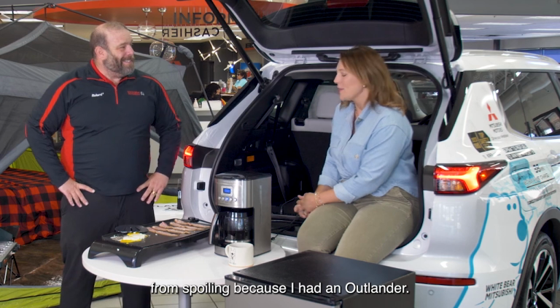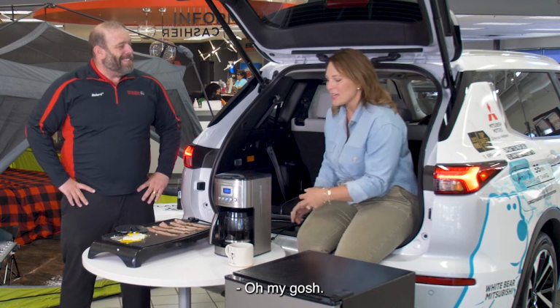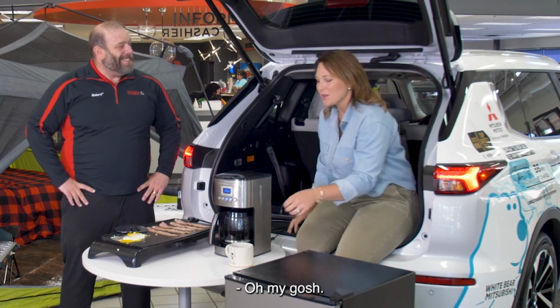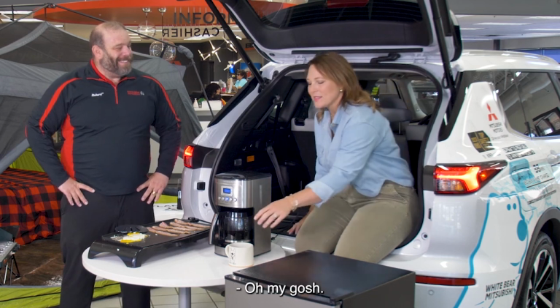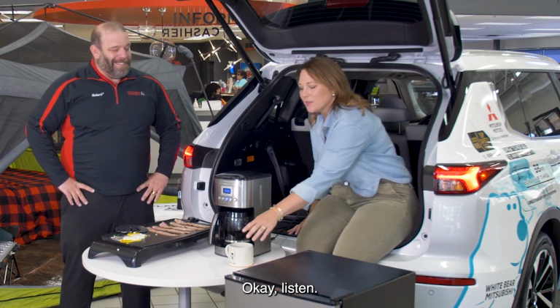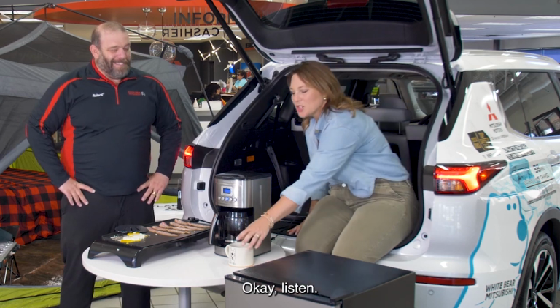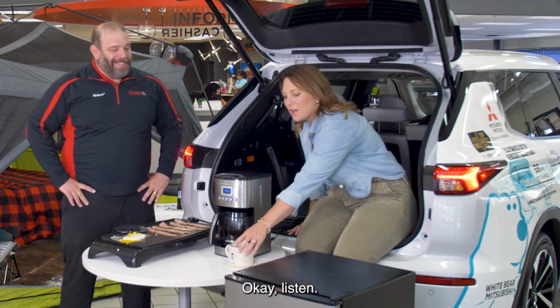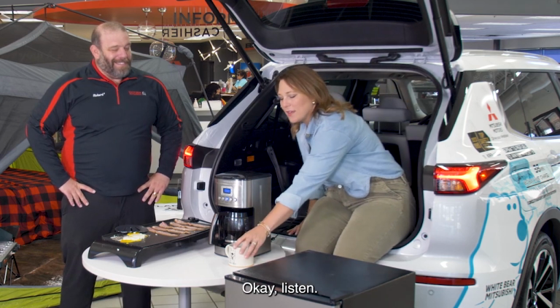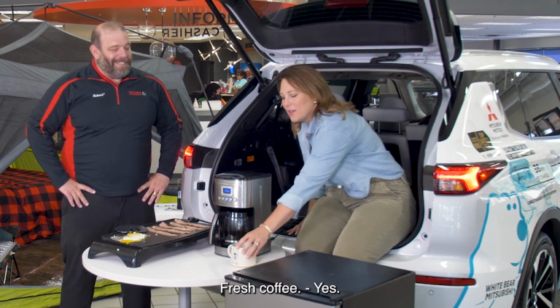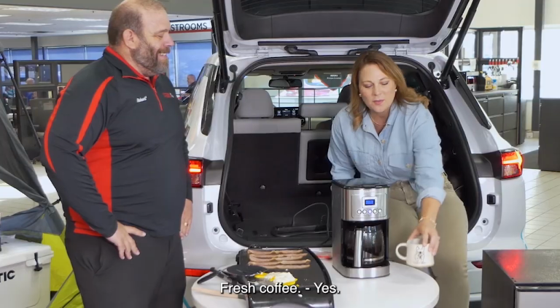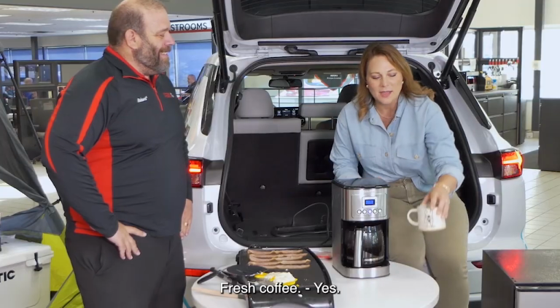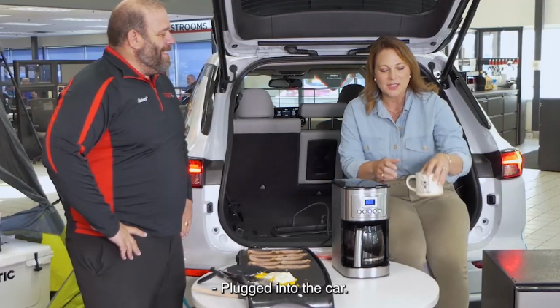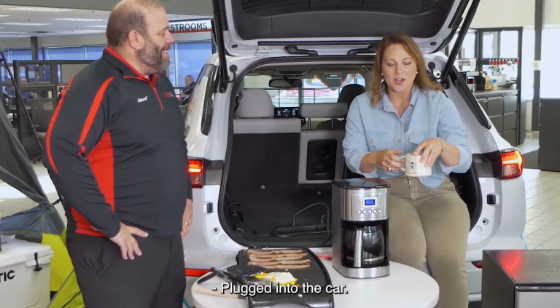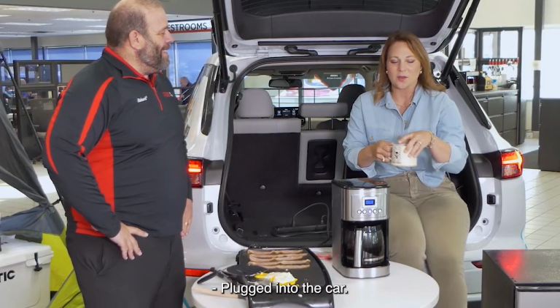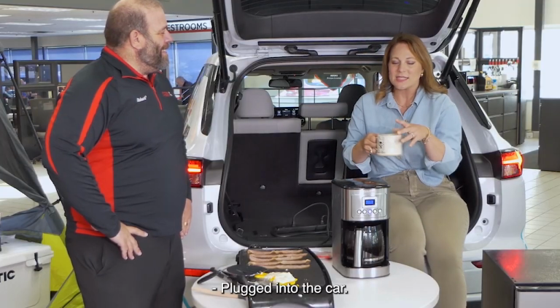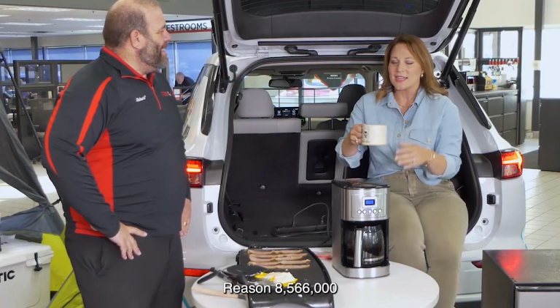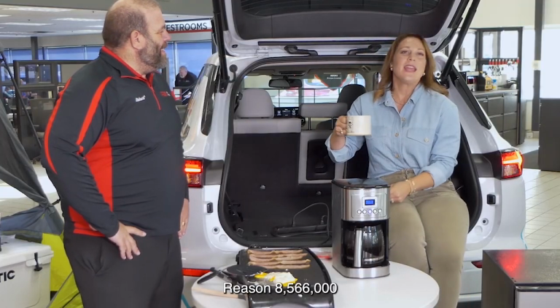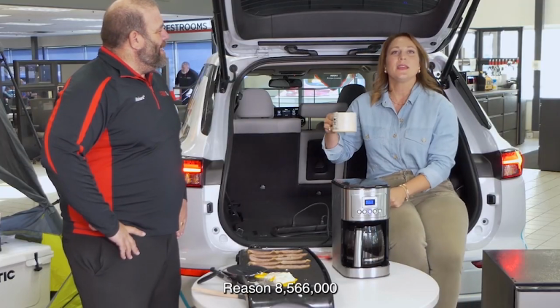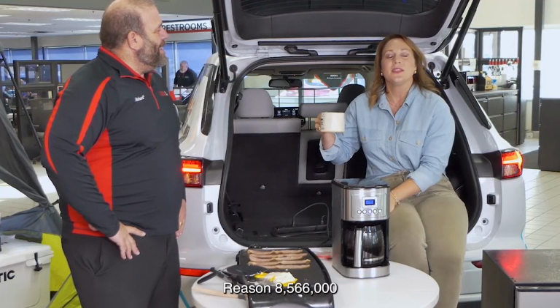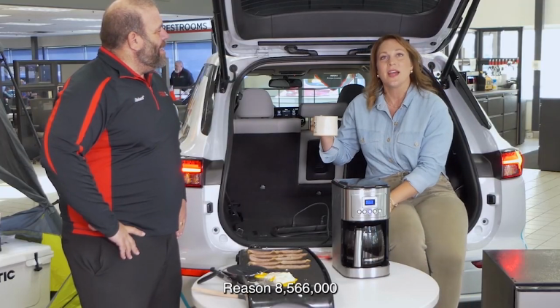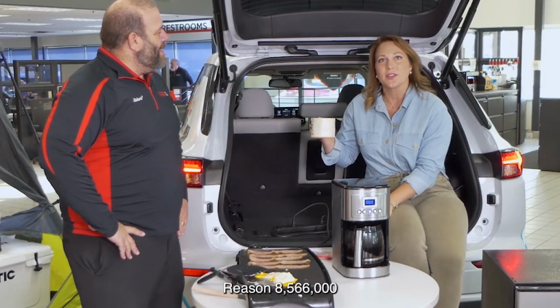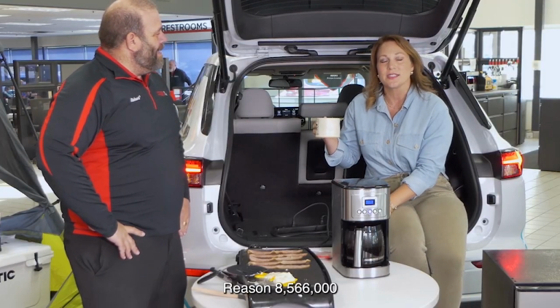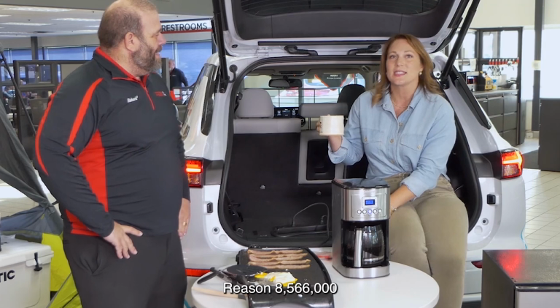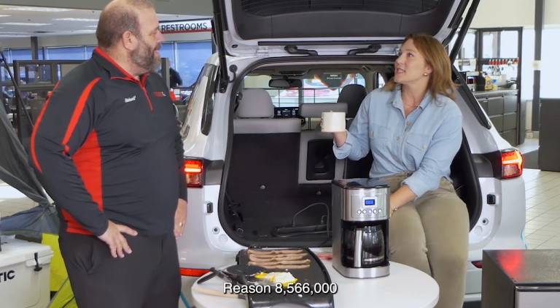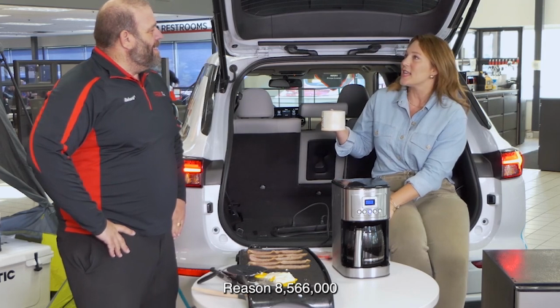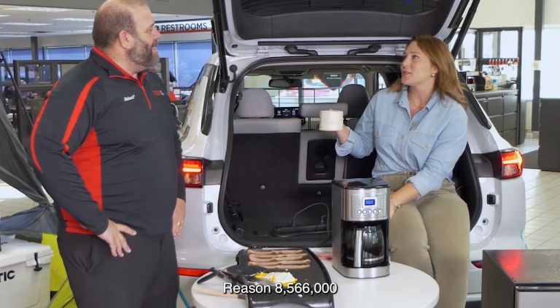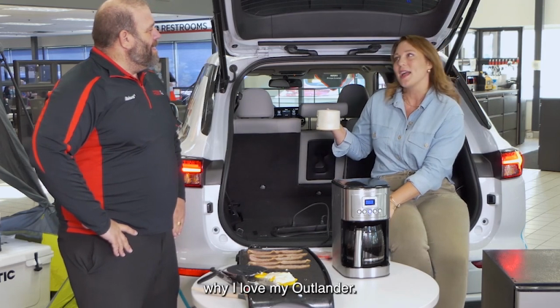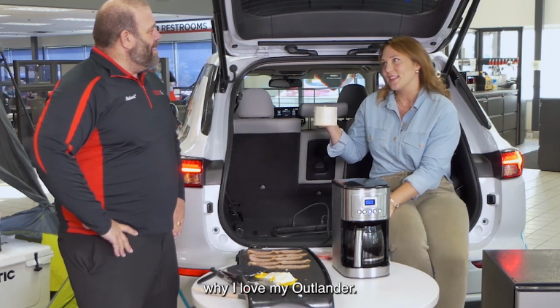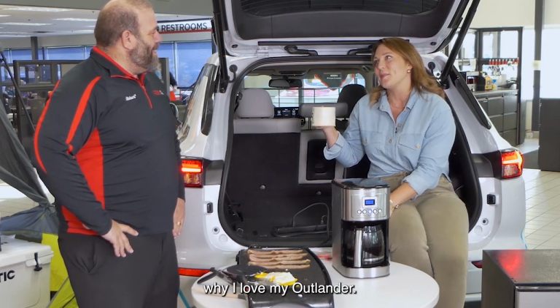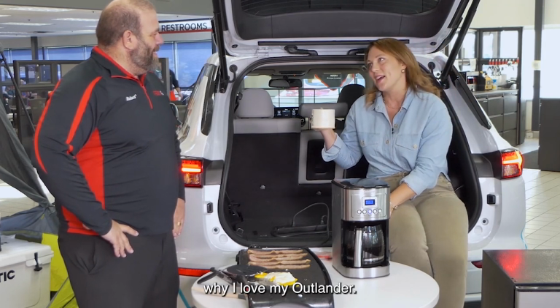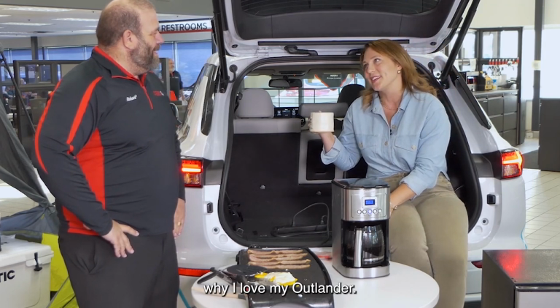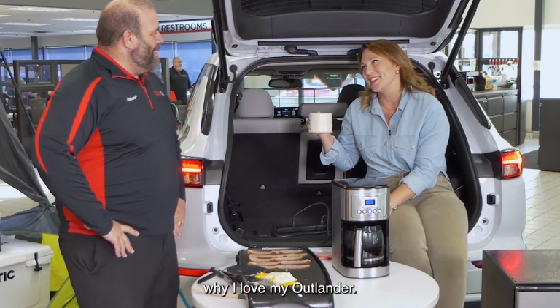Oh my gosh! Fresh coffee plugged into the car — reason 8,566,000 why I love my Outlander.